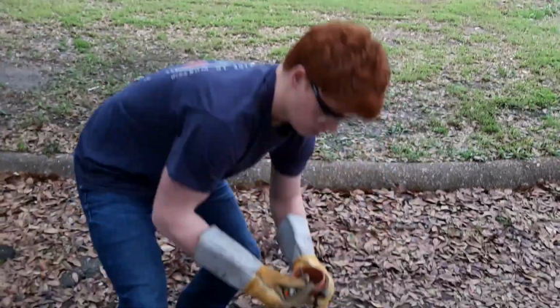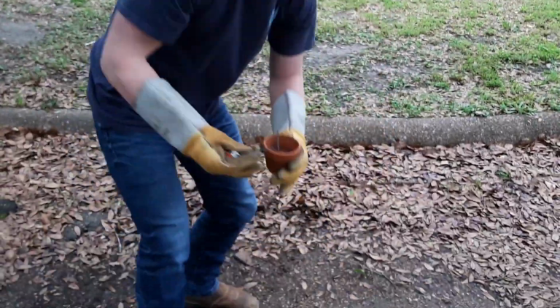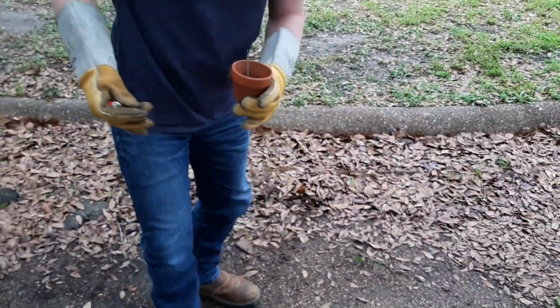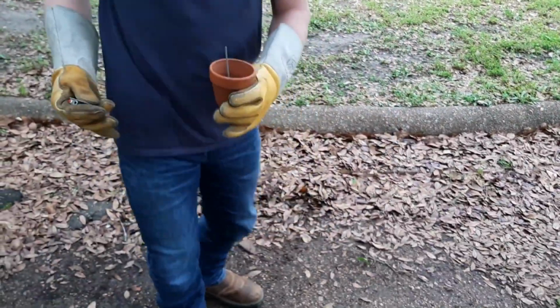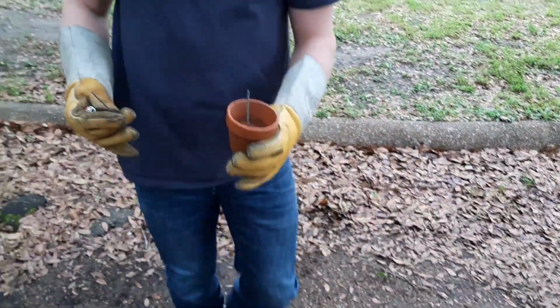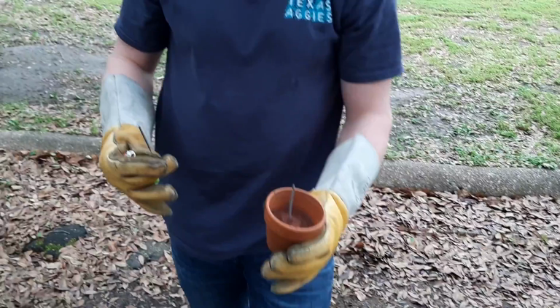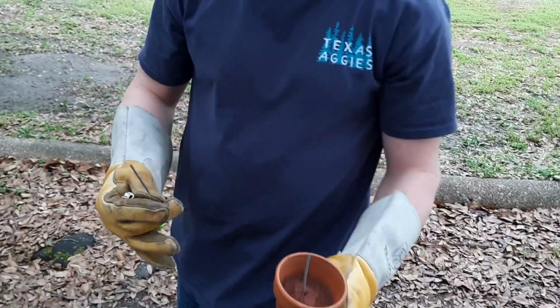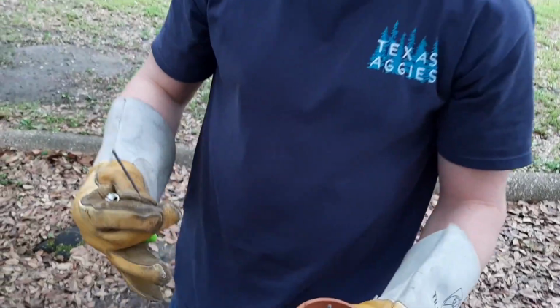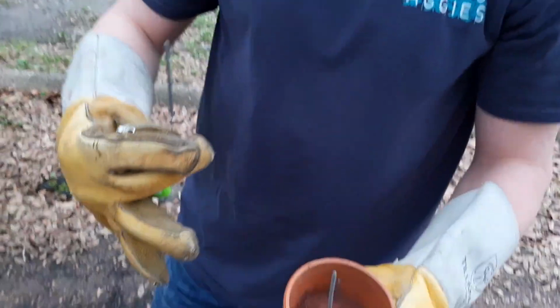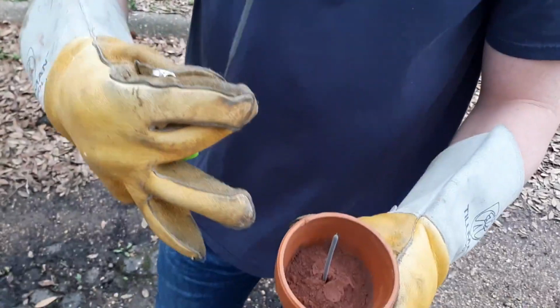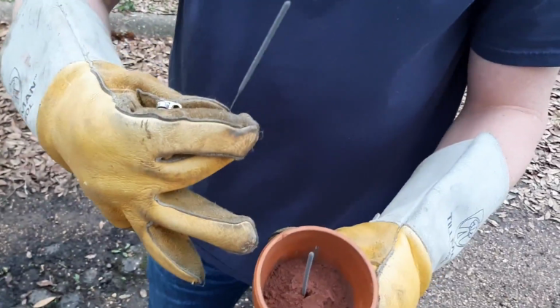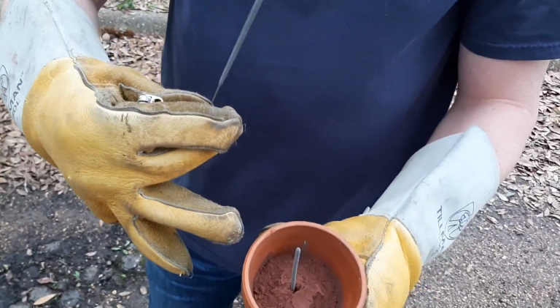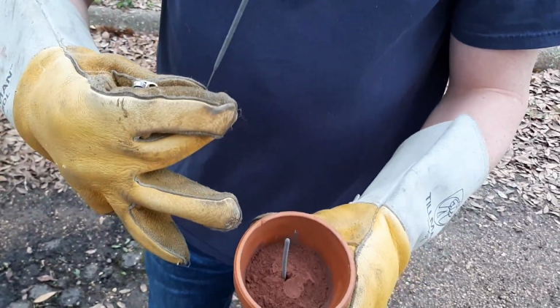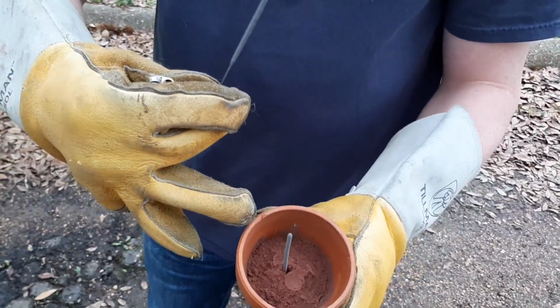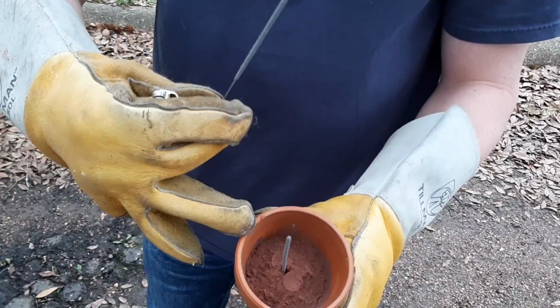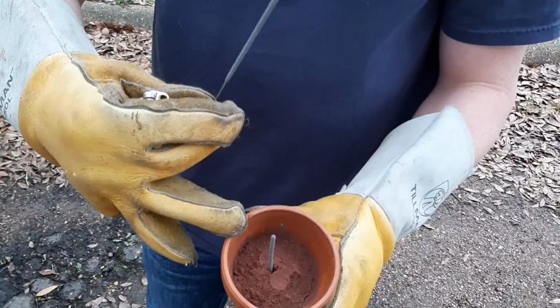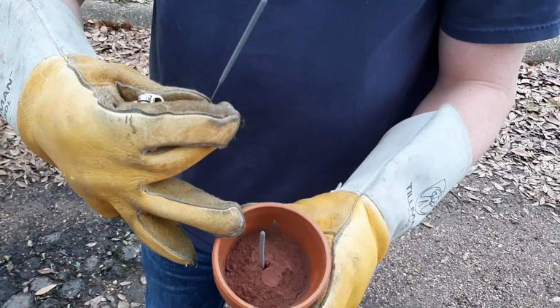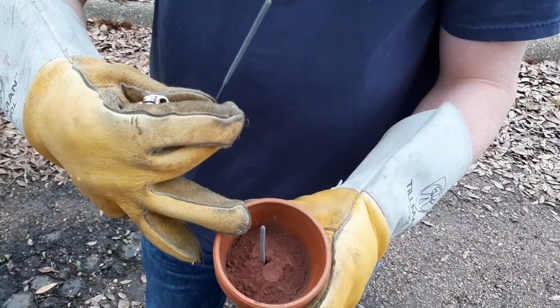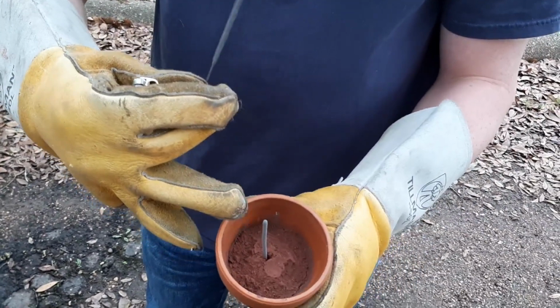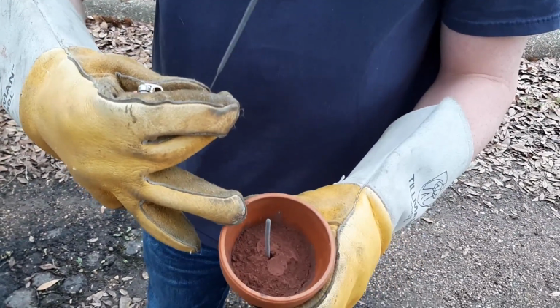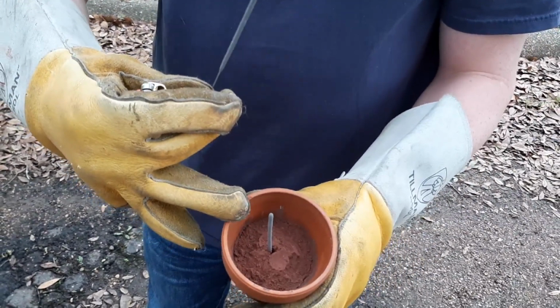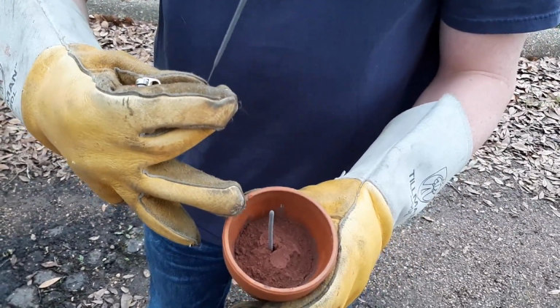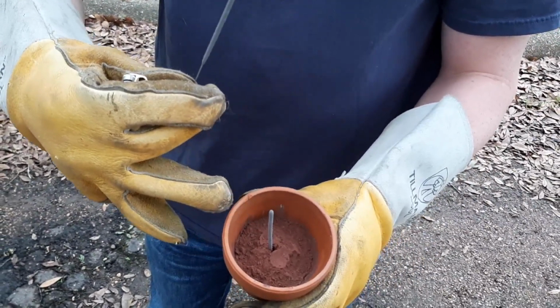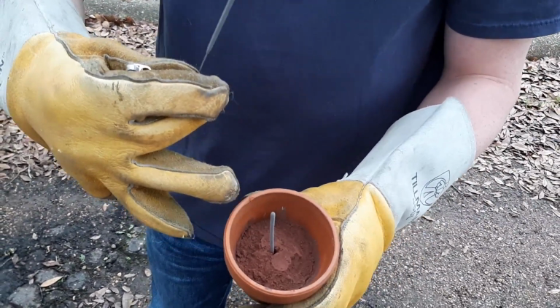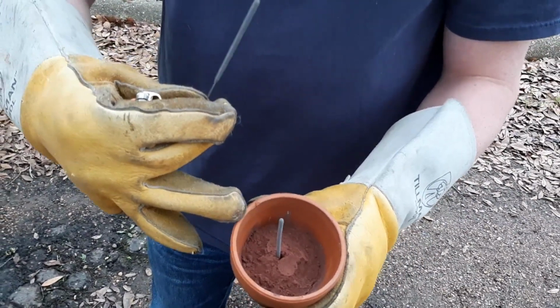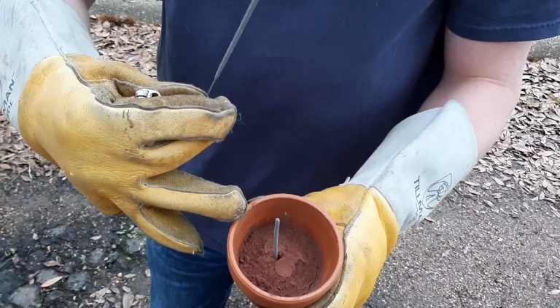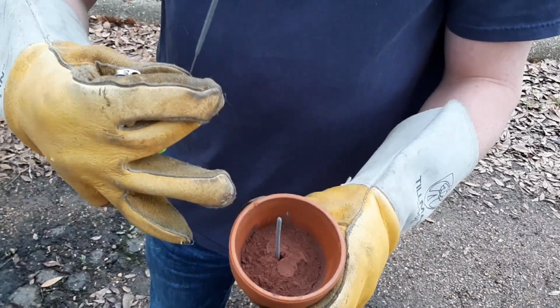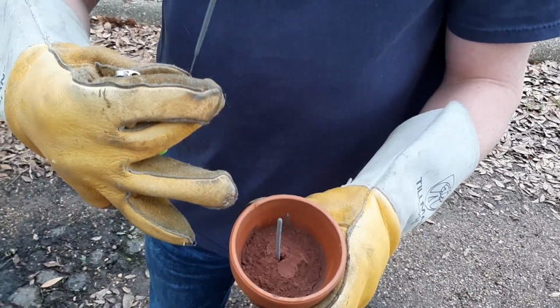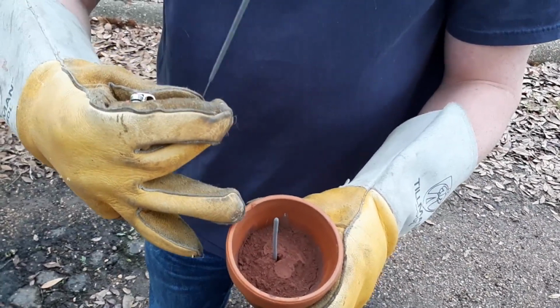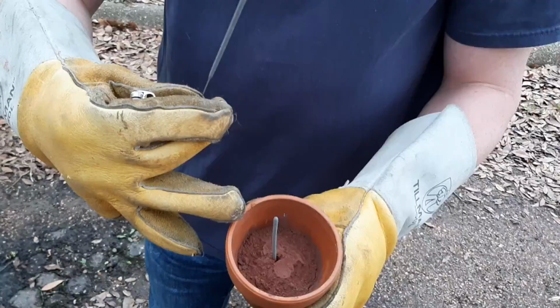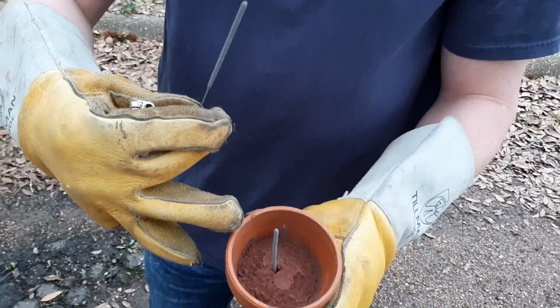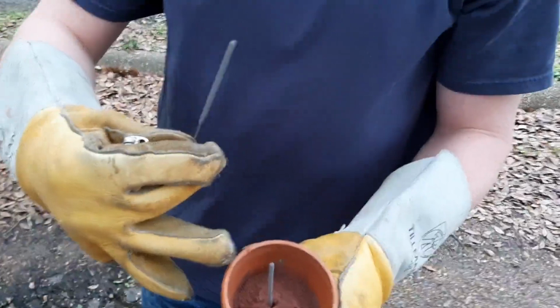For this reaction you need to have prepared a 1 to 3 ratio by mass of aluminum to iron(III) oxide.